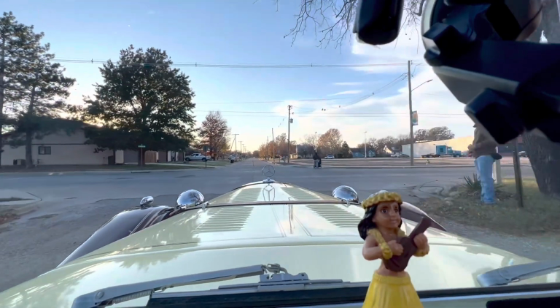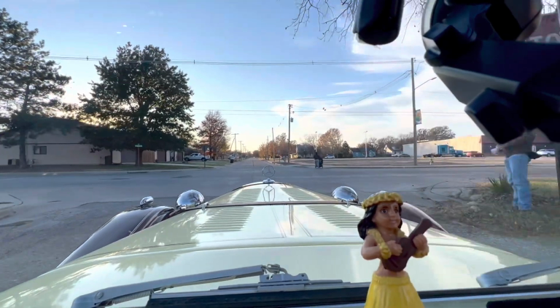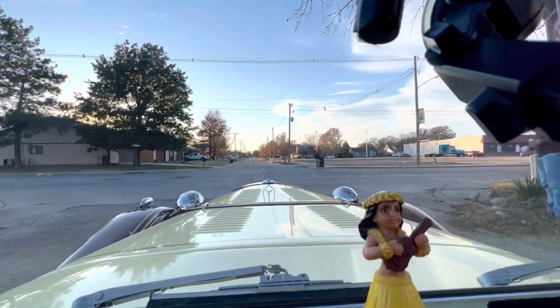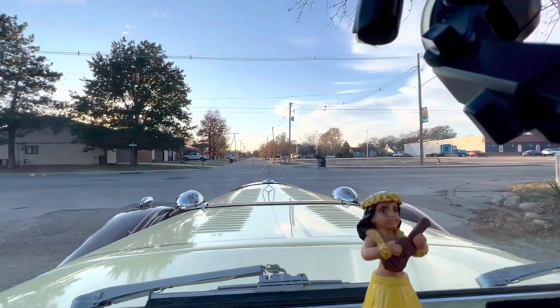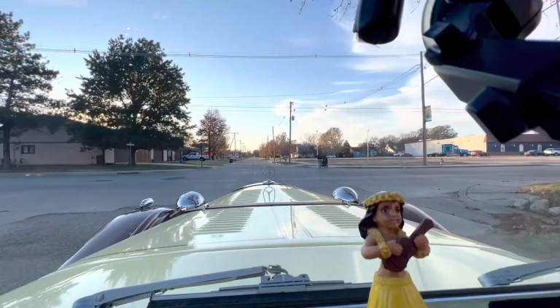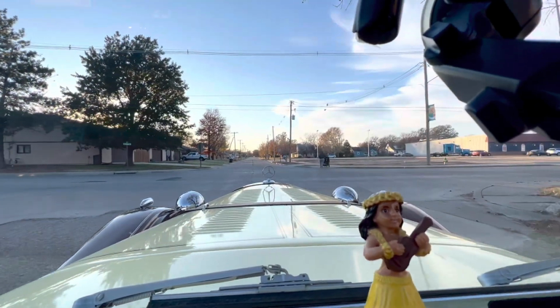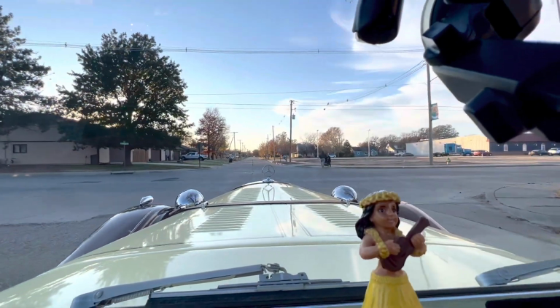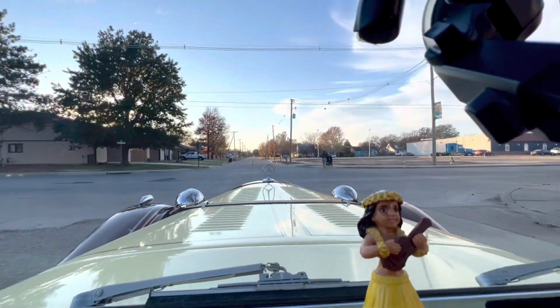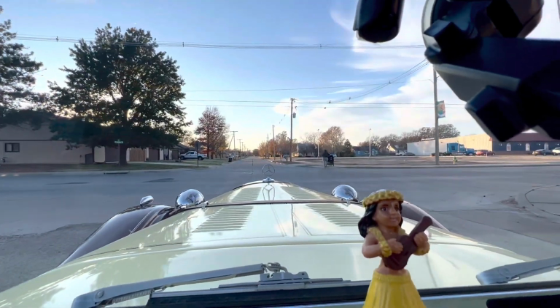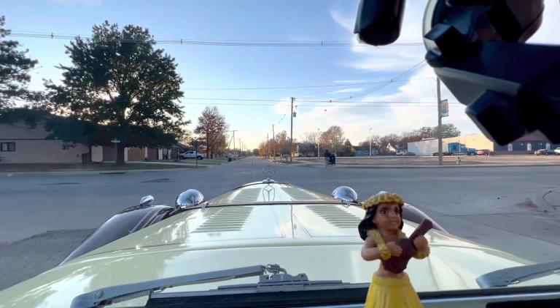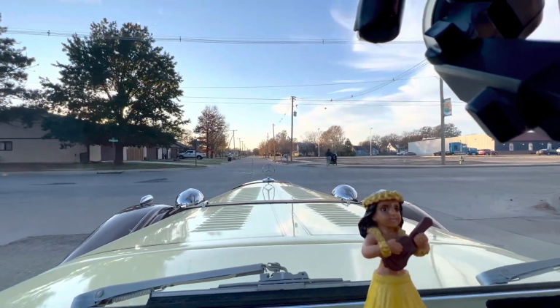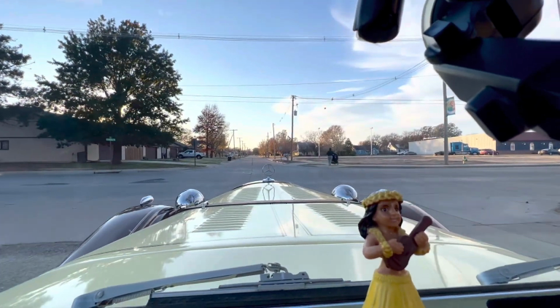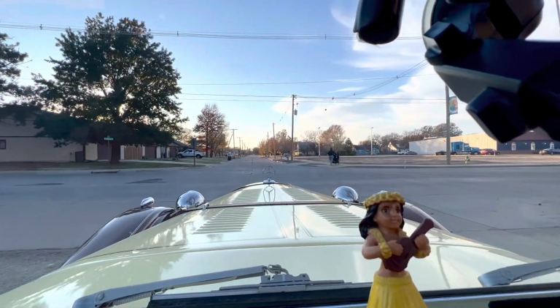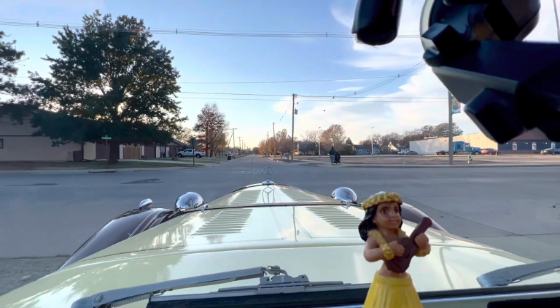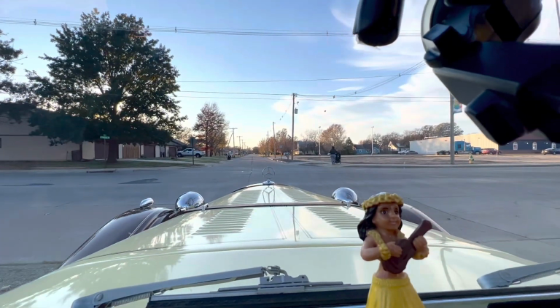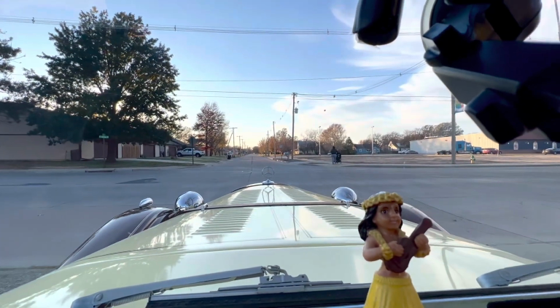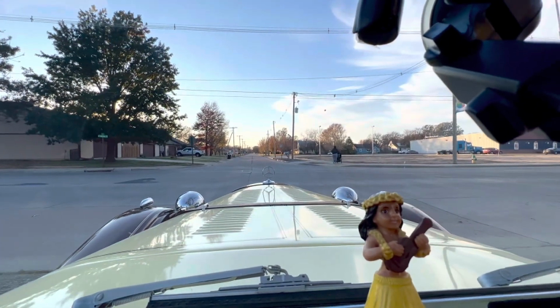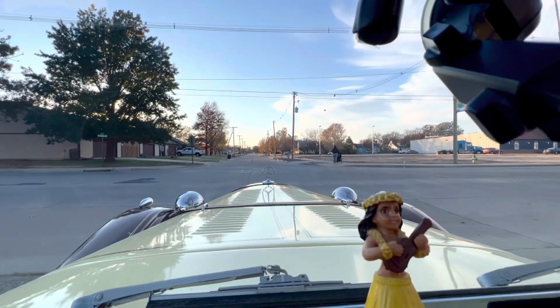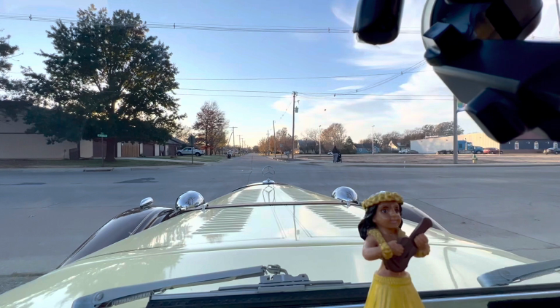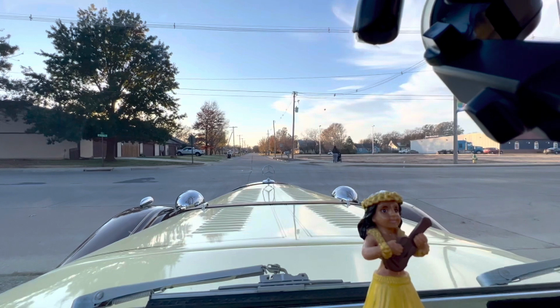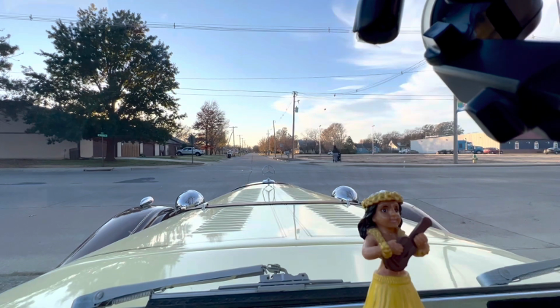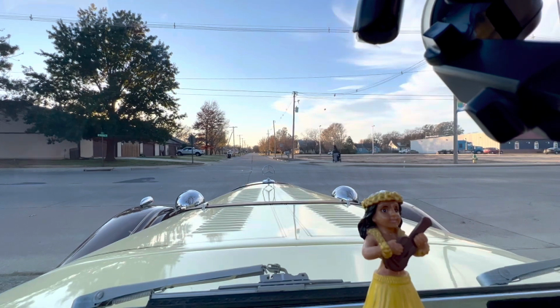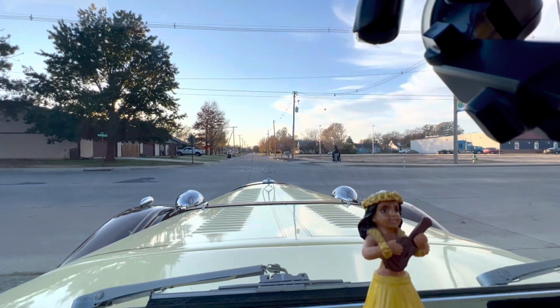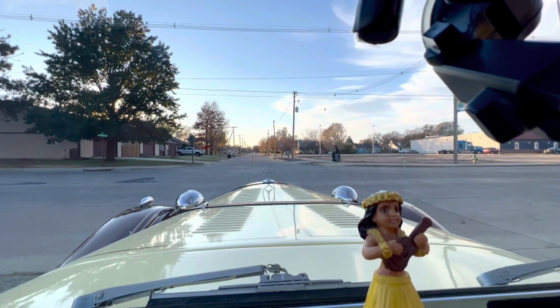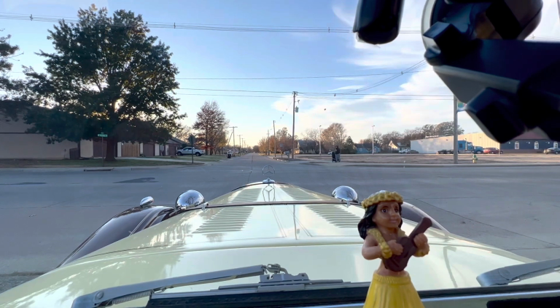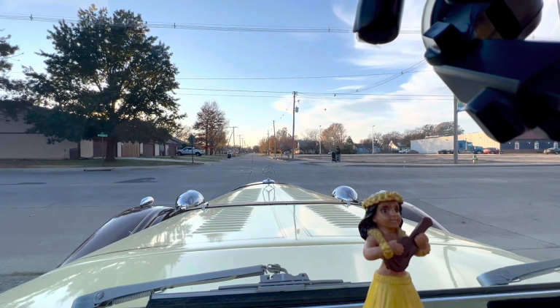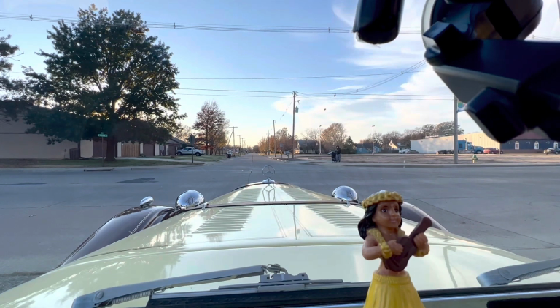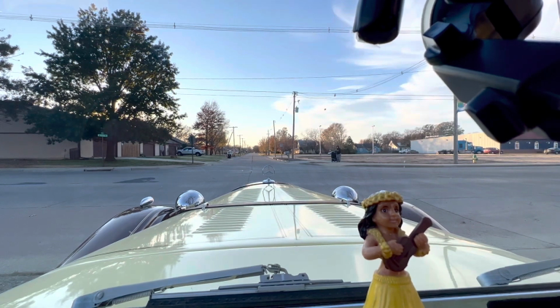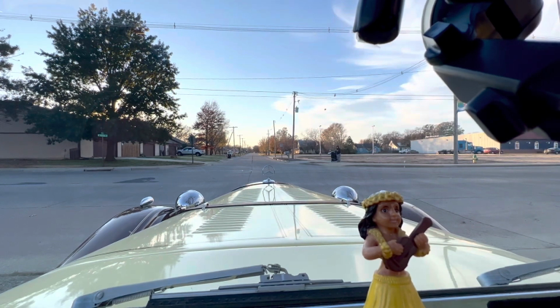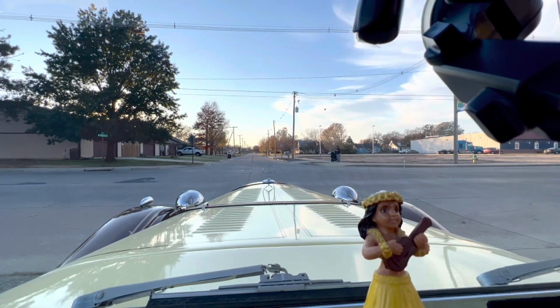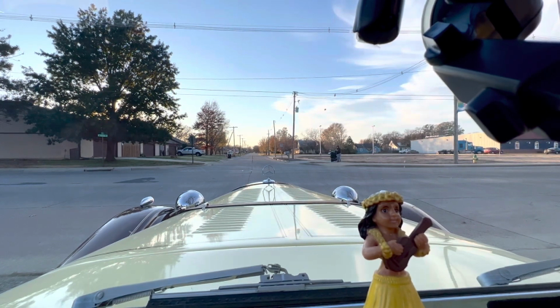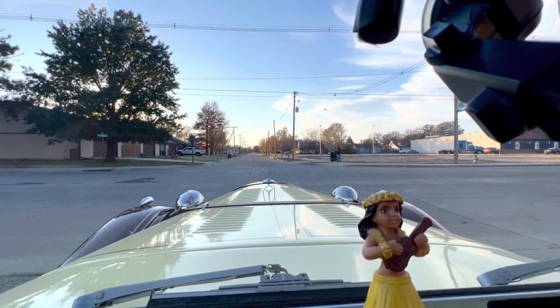Nice ride! Thanks! Is that Mike's? It's Derek's. Oh really? Yup.